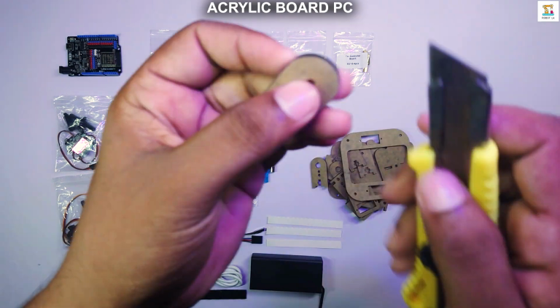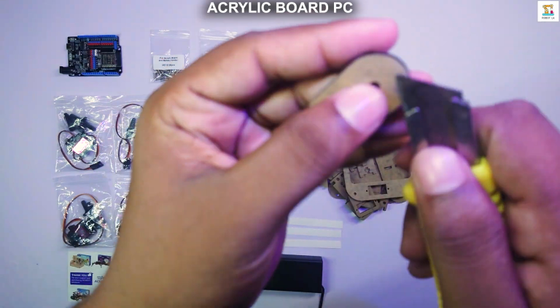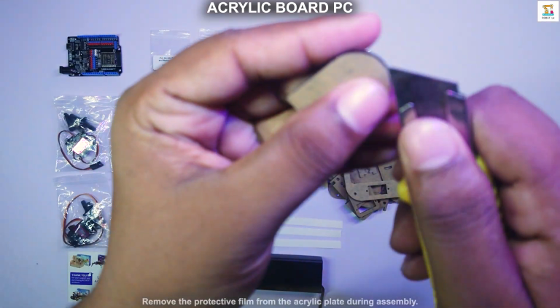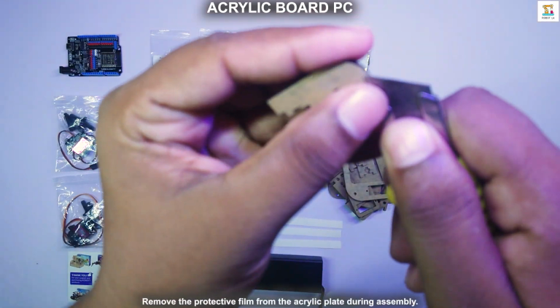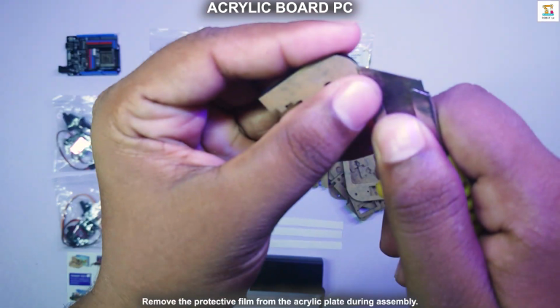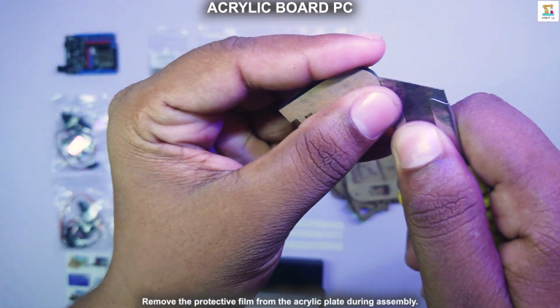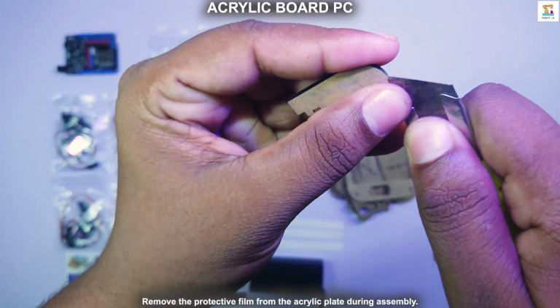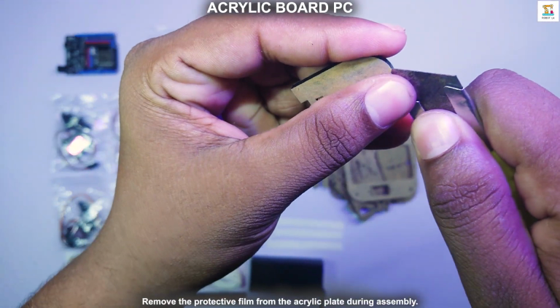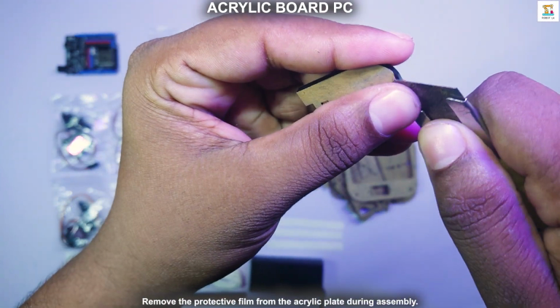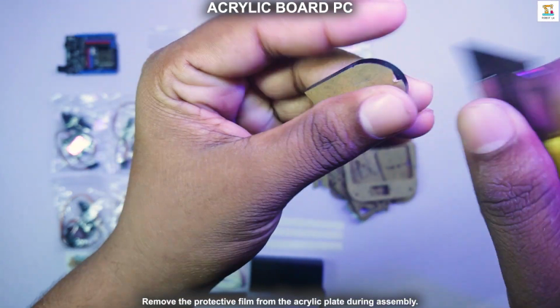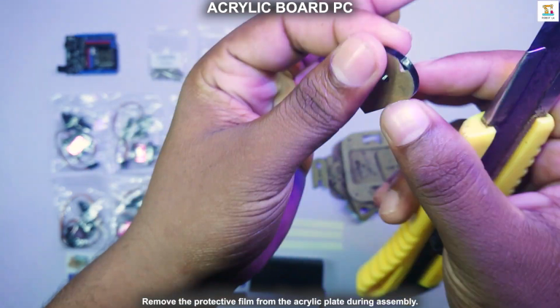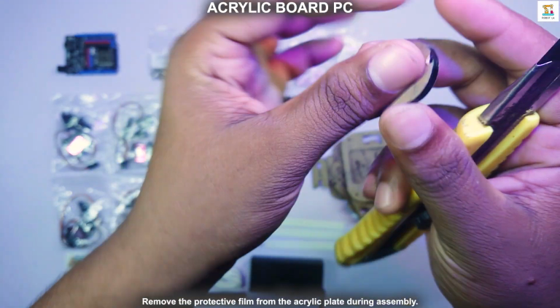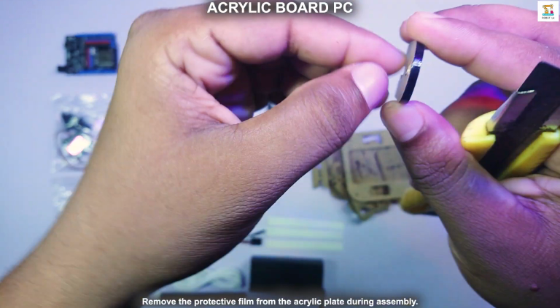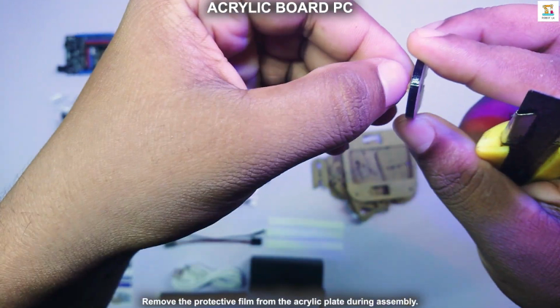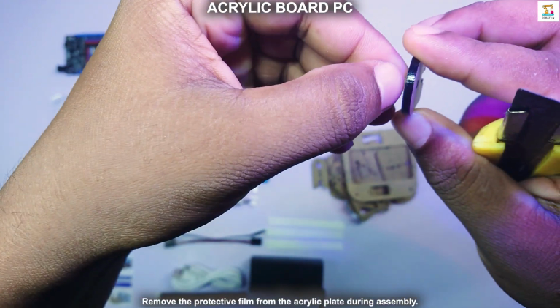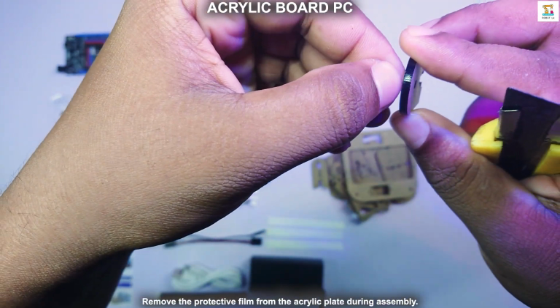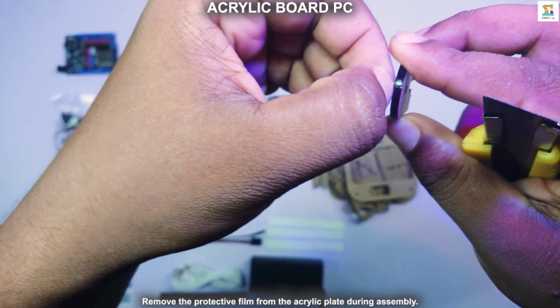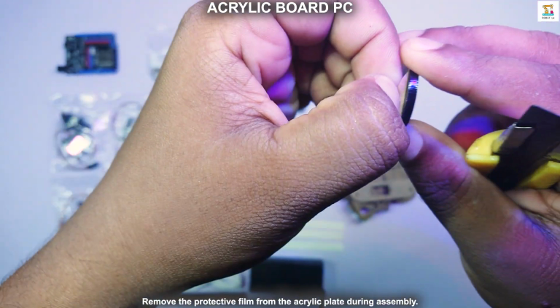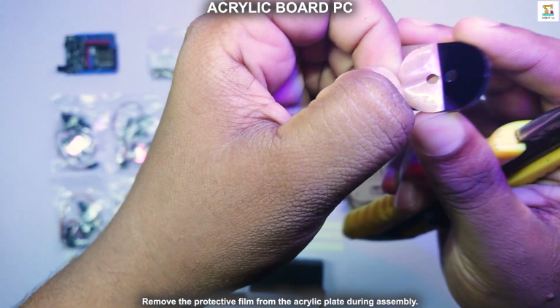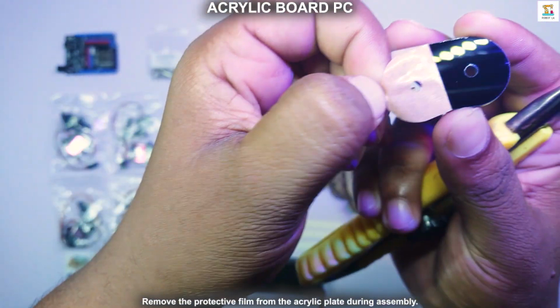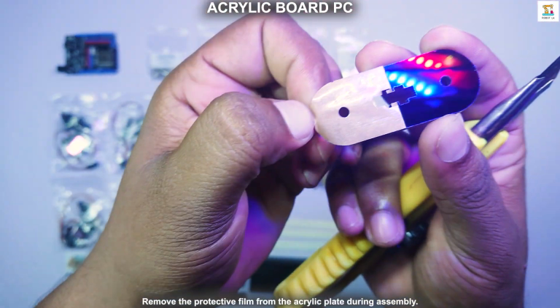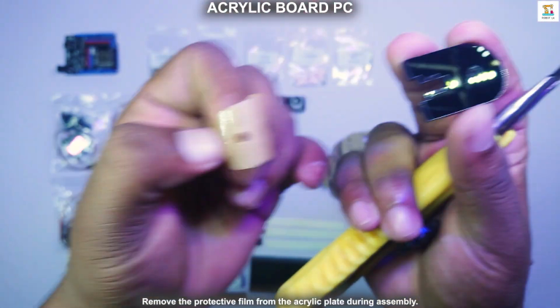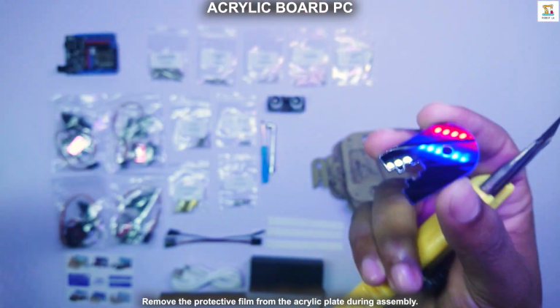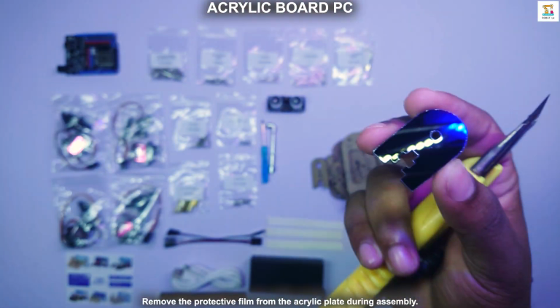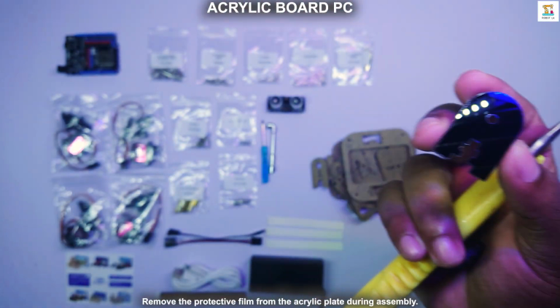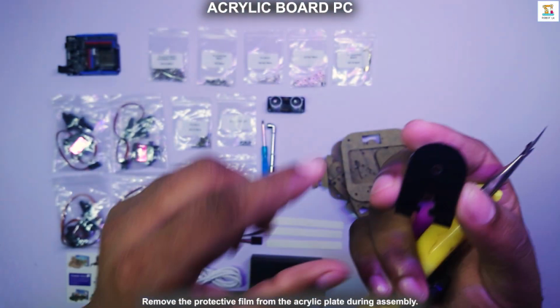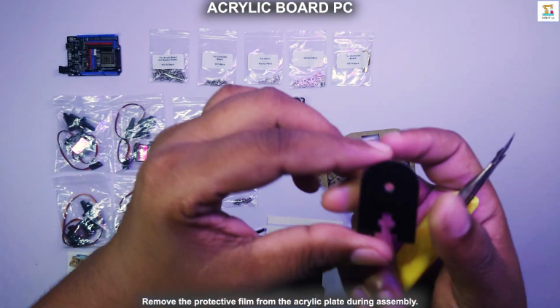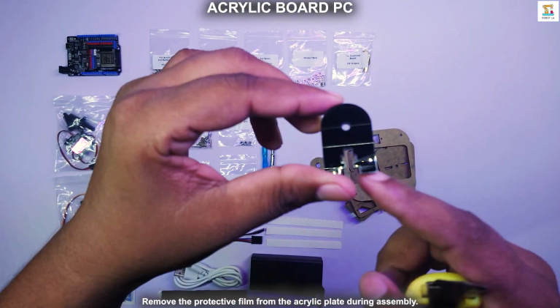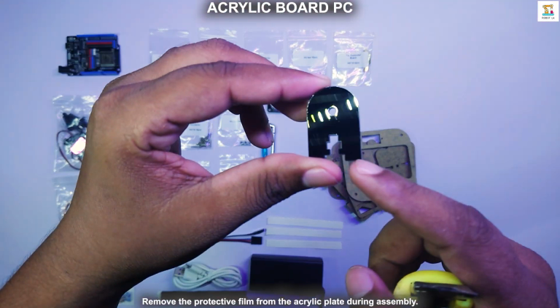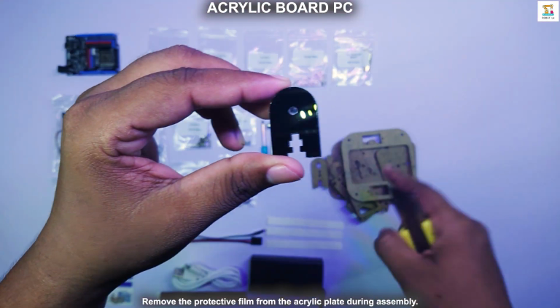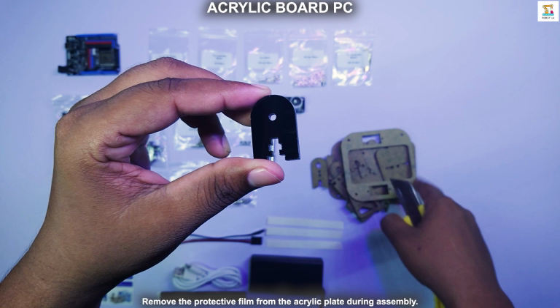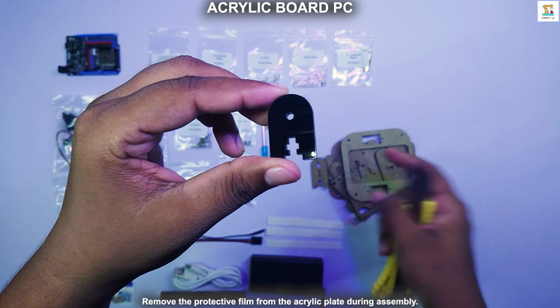Remember to remove the protective film from the acrylic plate during assembling.